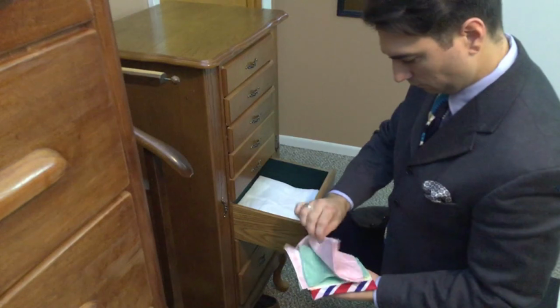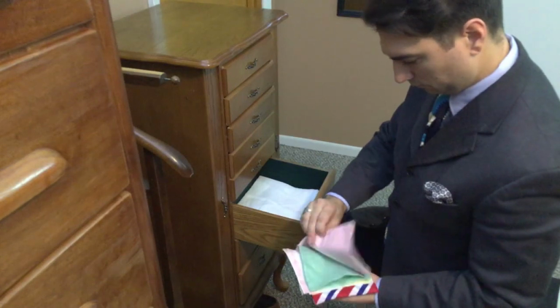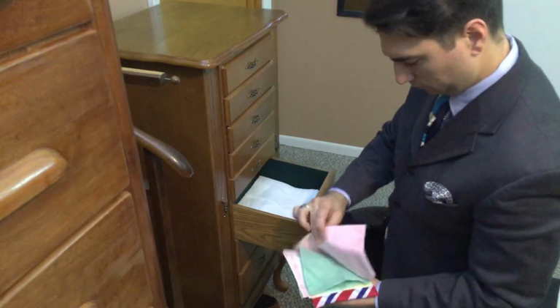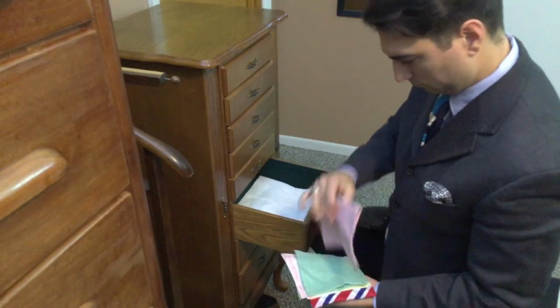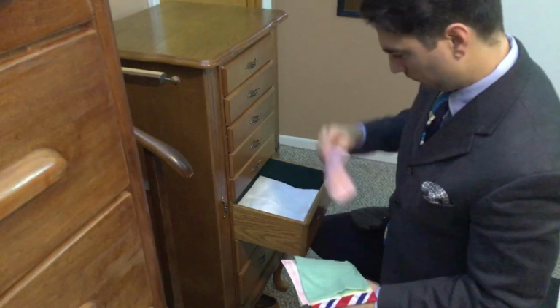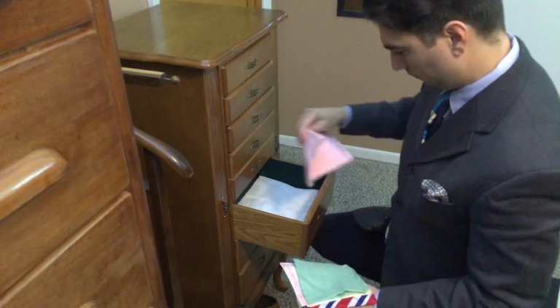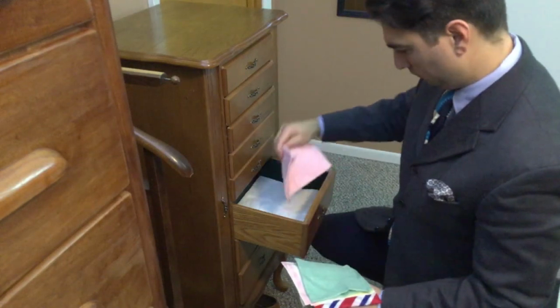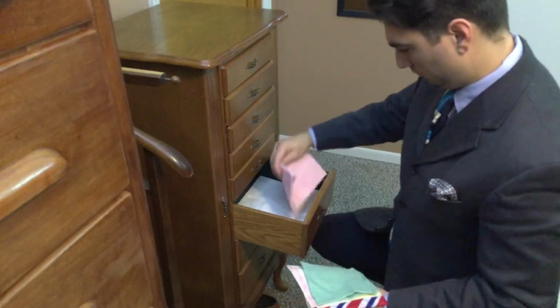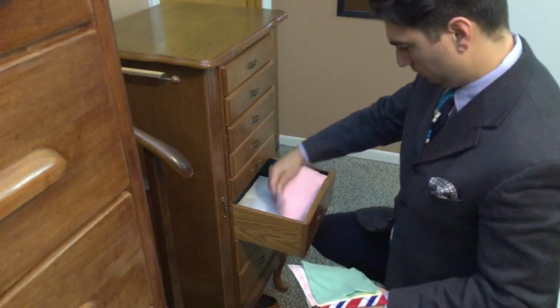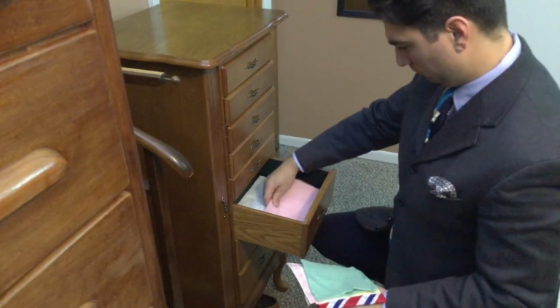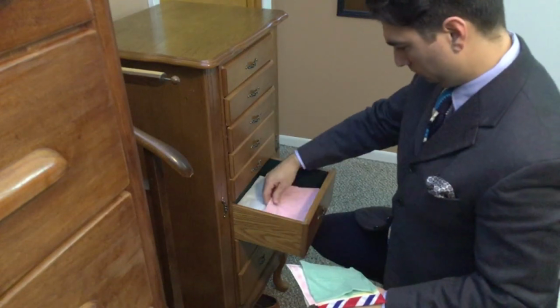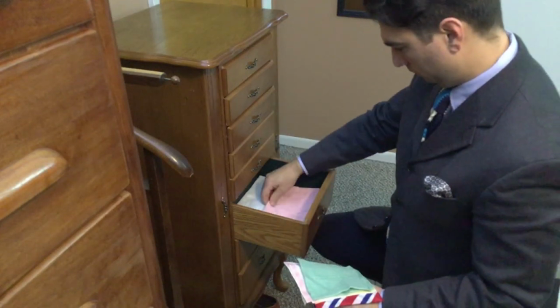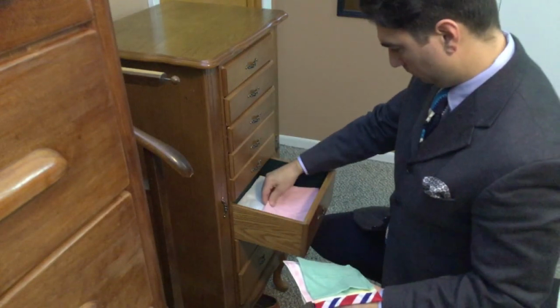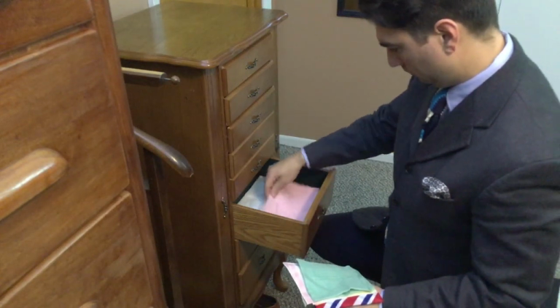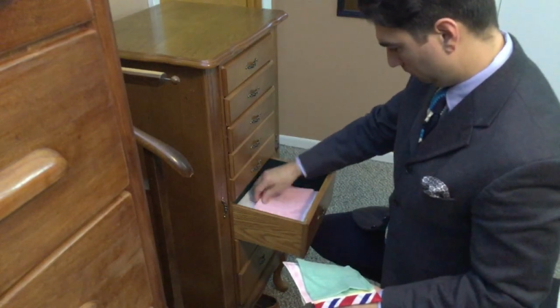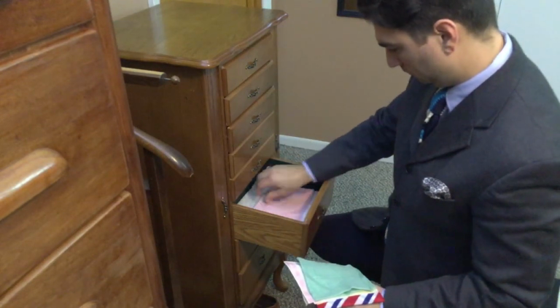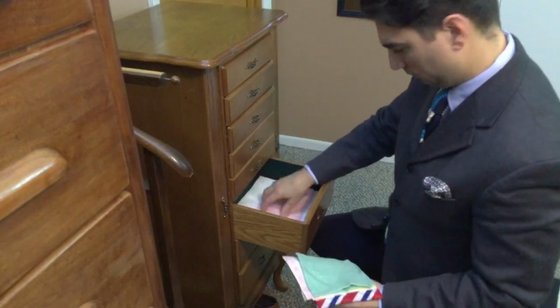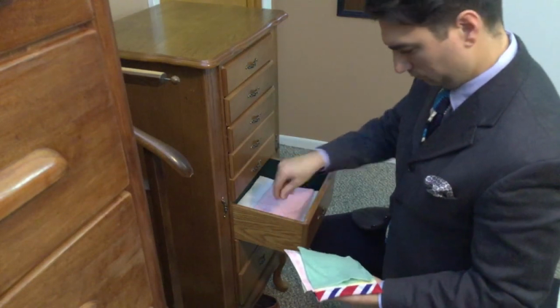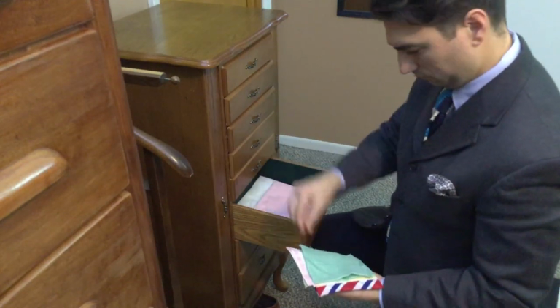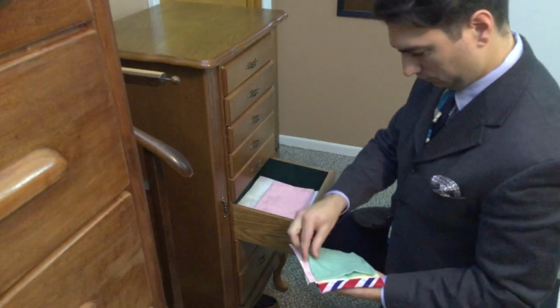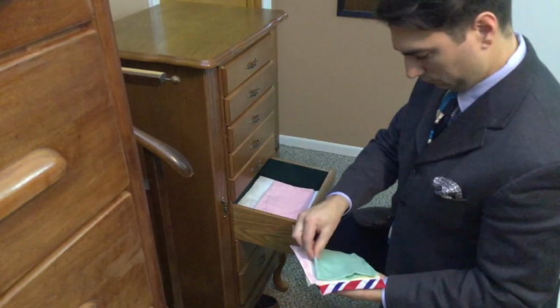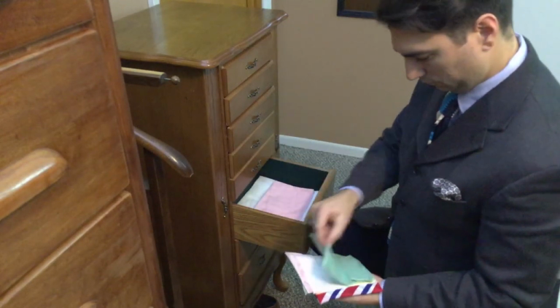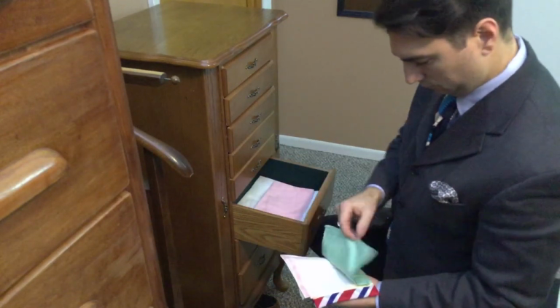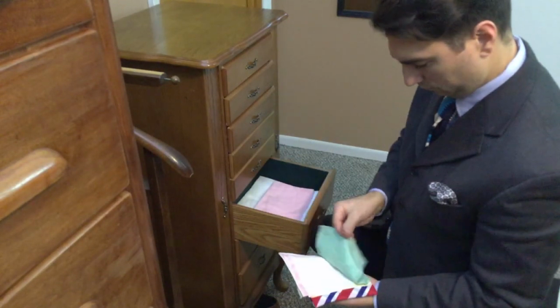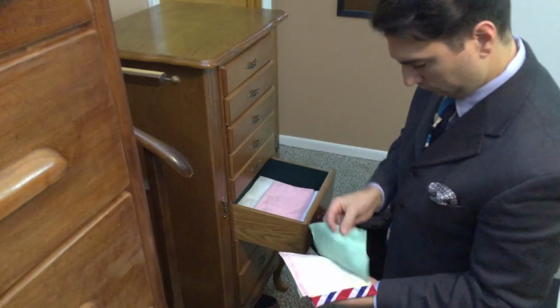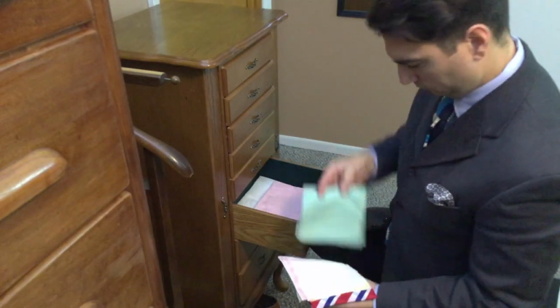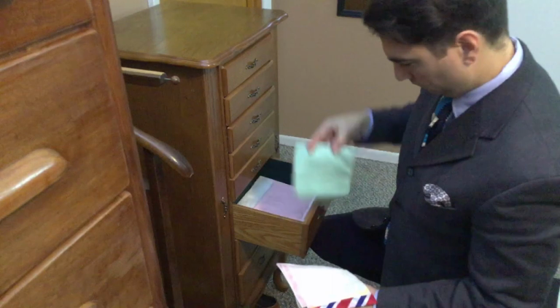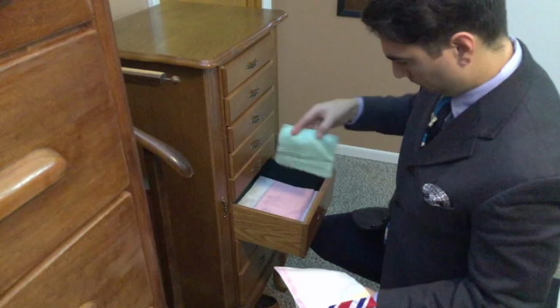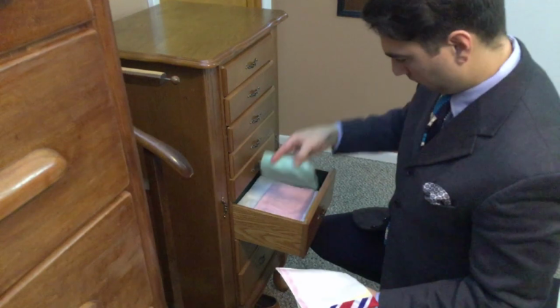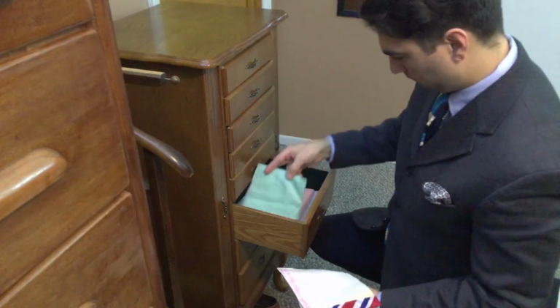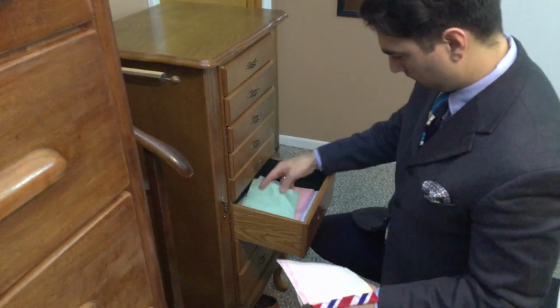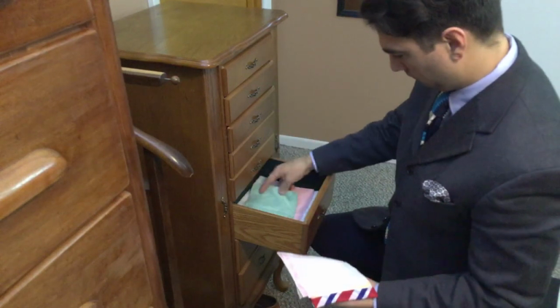And if you happen to have a jewelry armoire, dedicate a drawer for your growing pocket square collection.